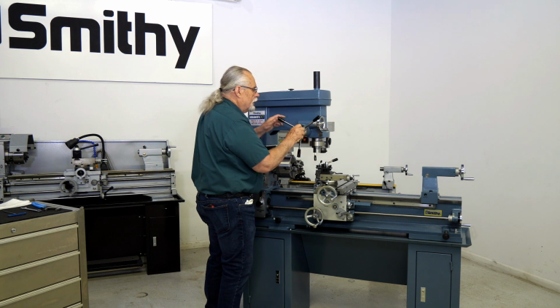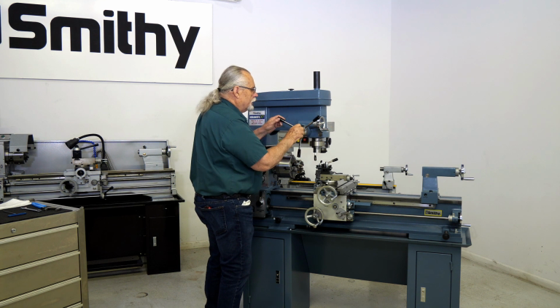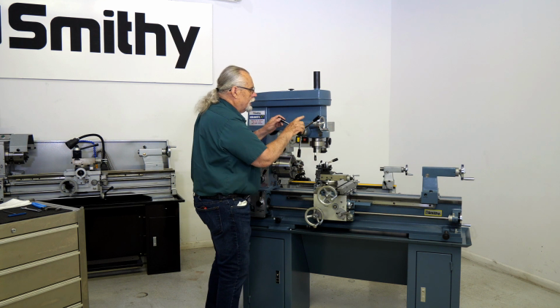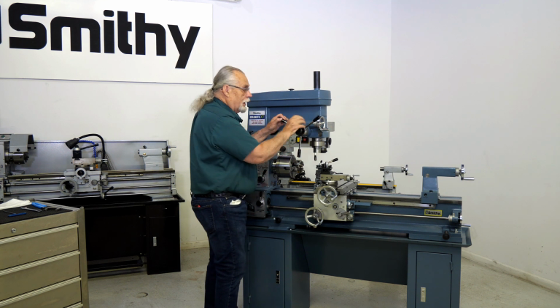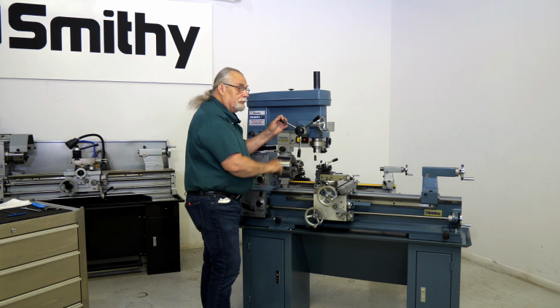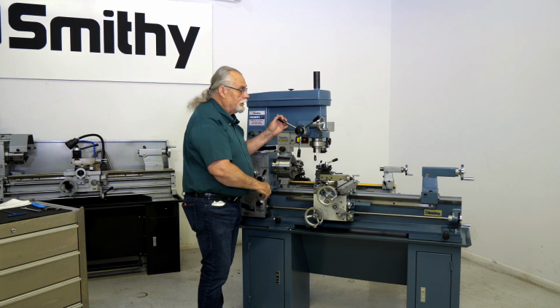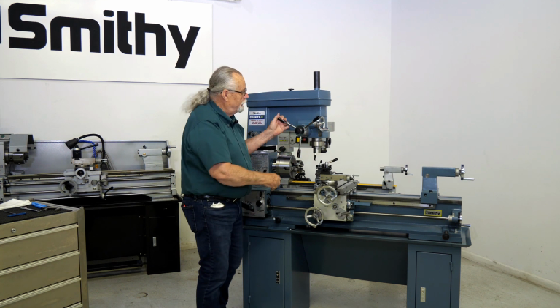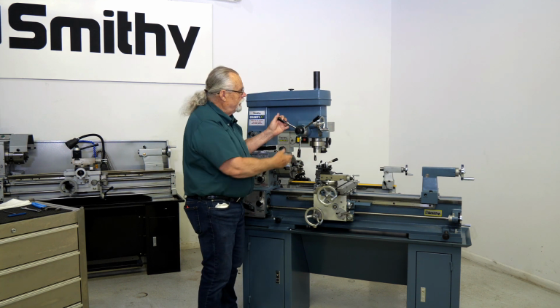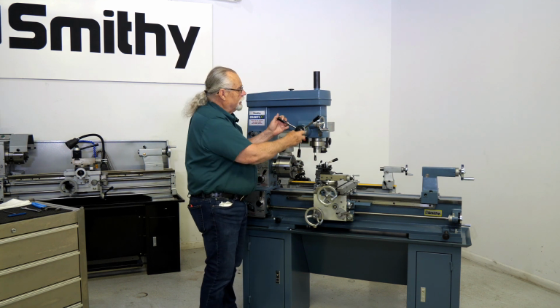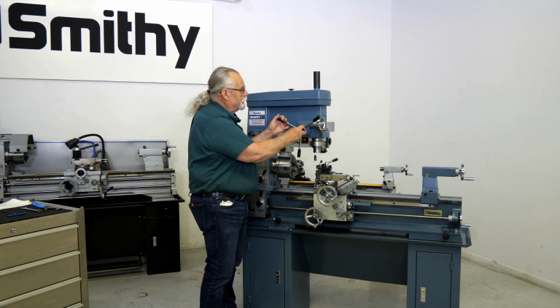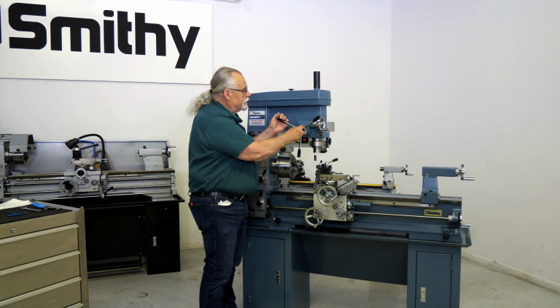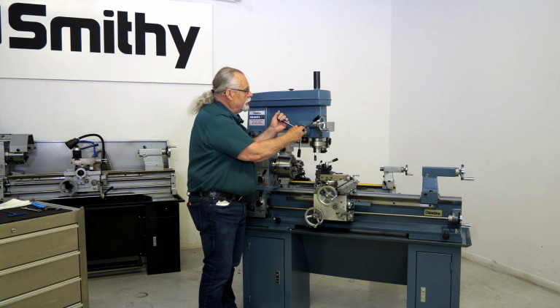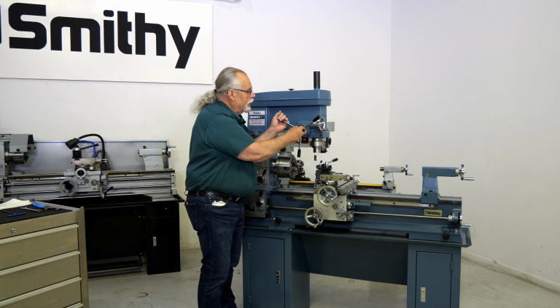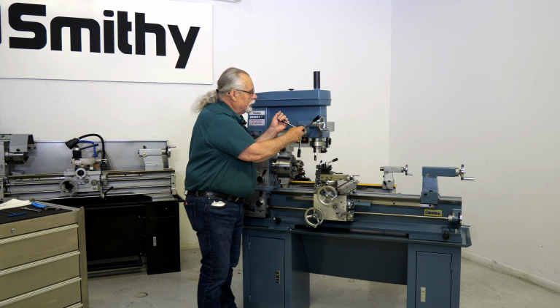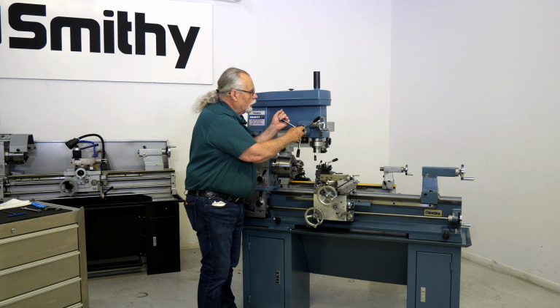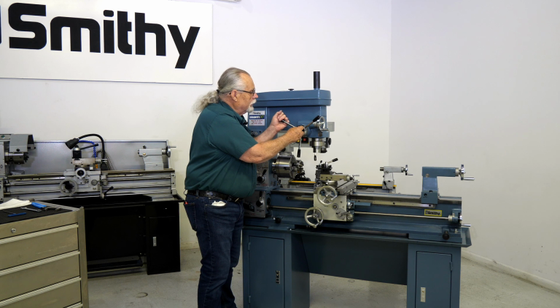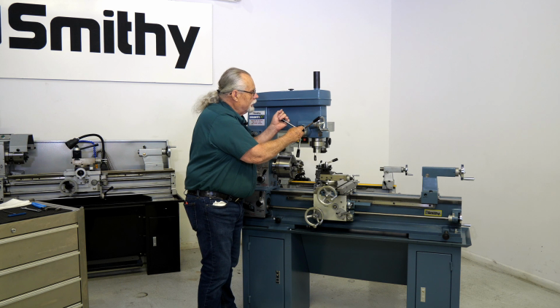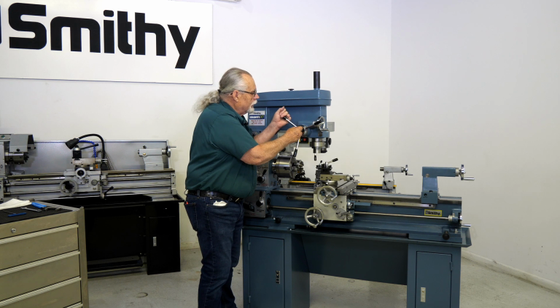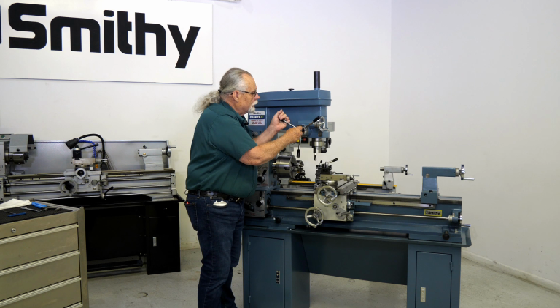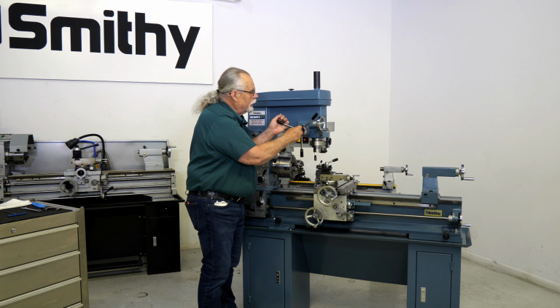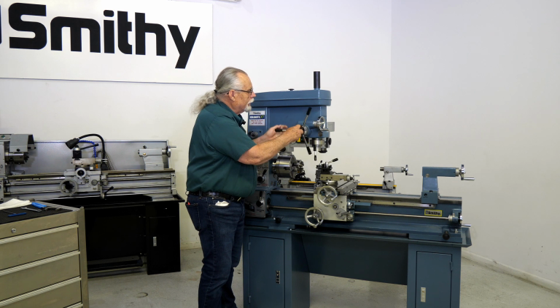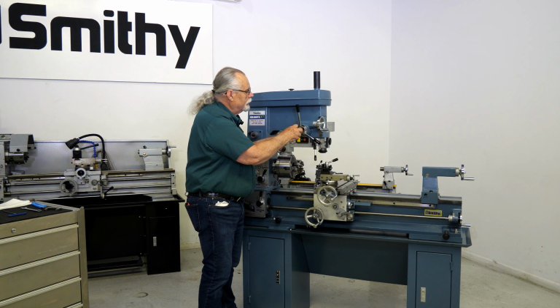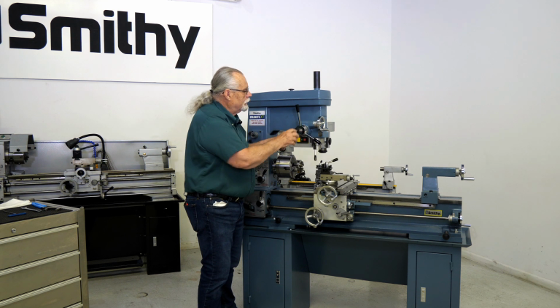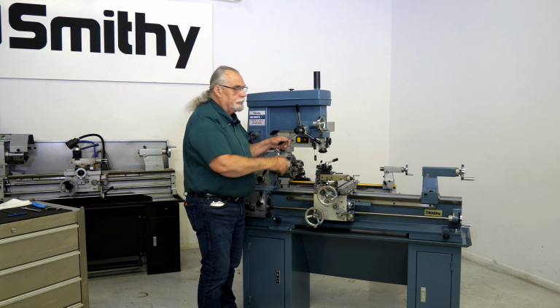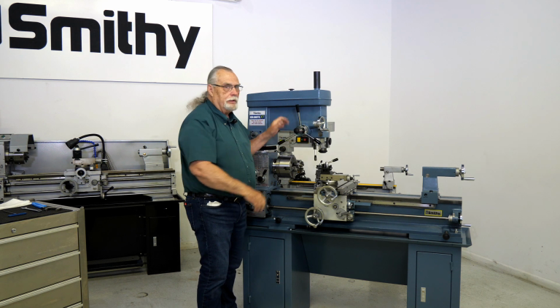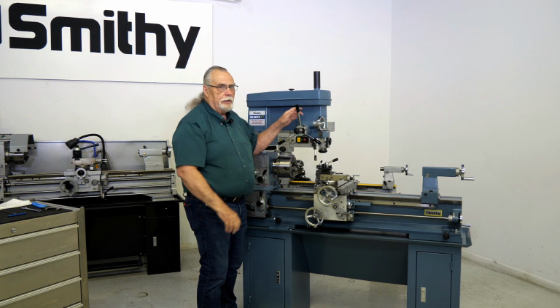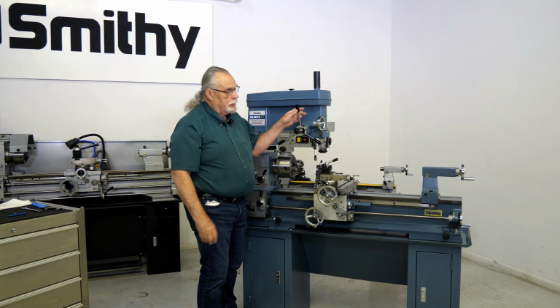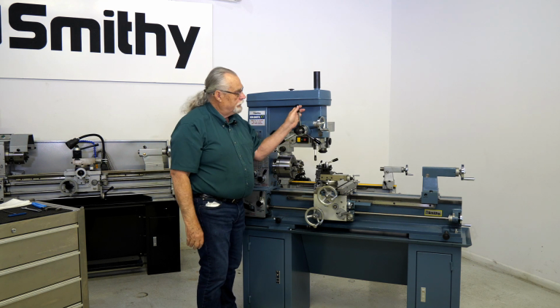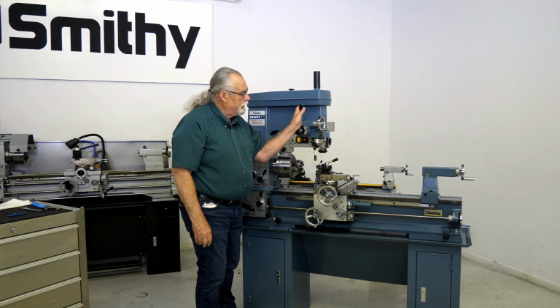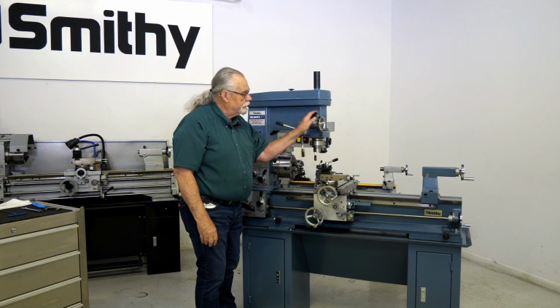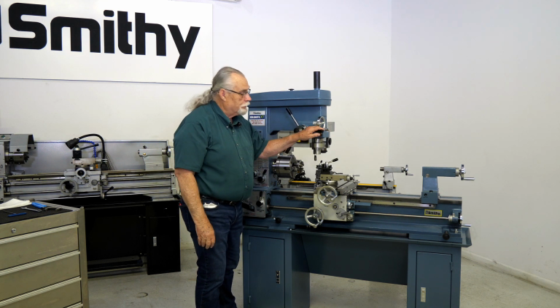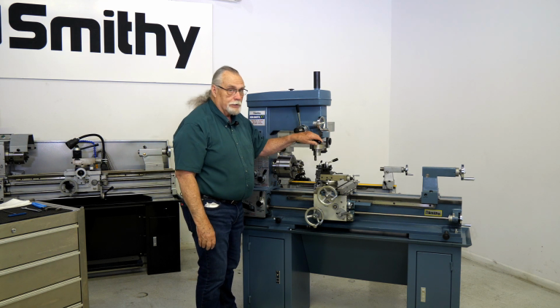To get it out of fine feed, grab this, again wiggle it, and pull out. And now you've got your drill press.